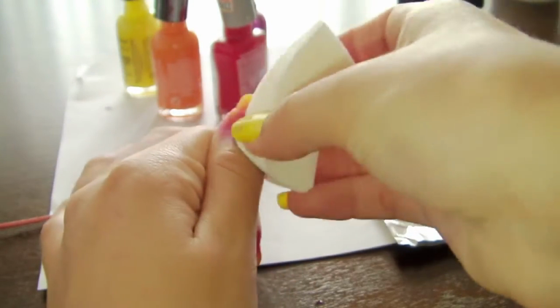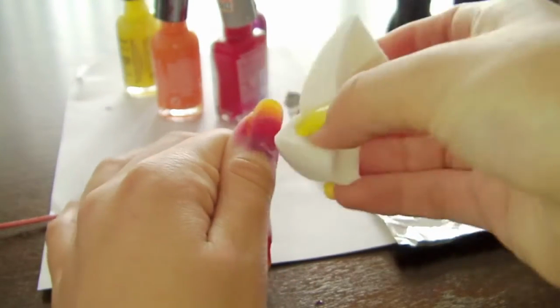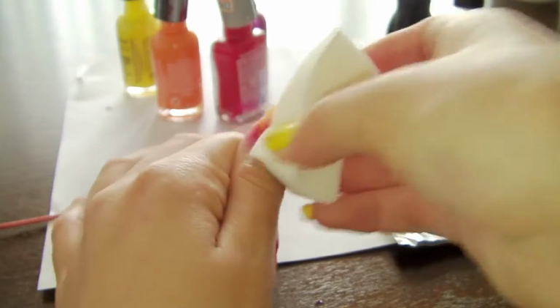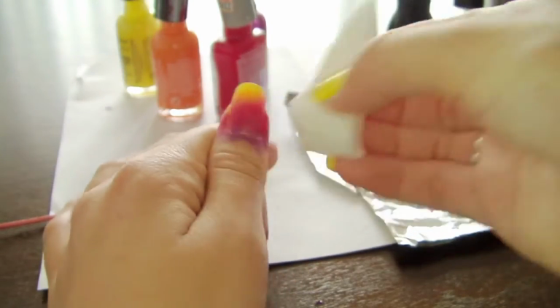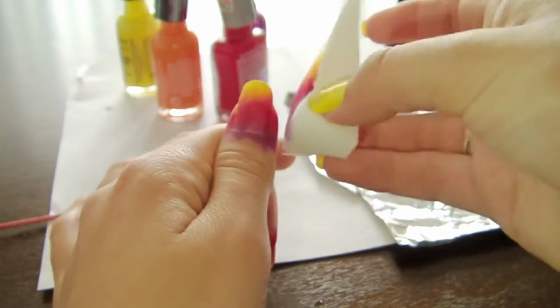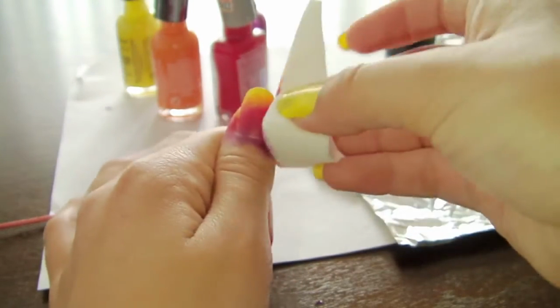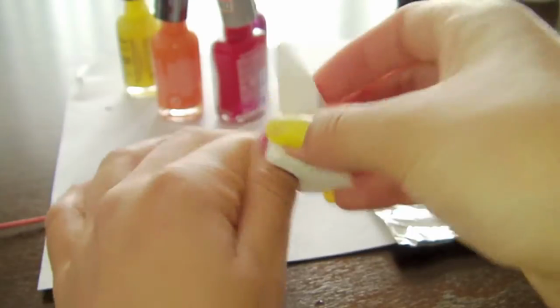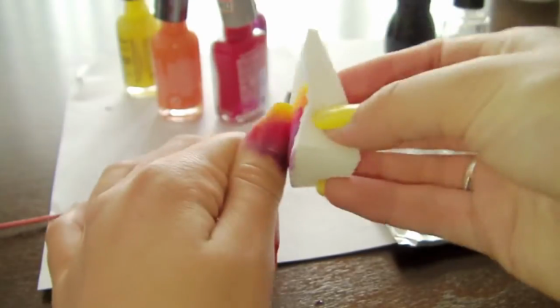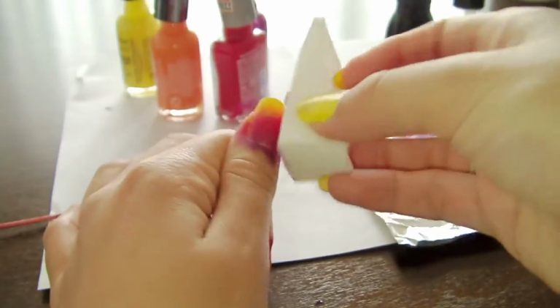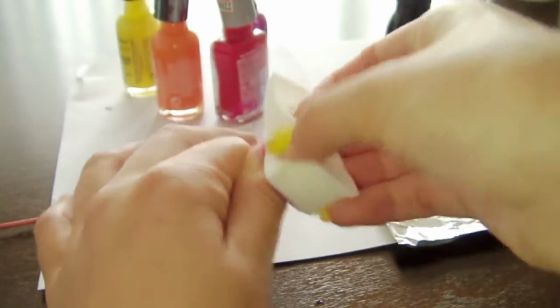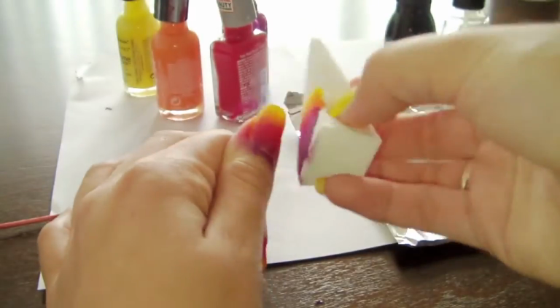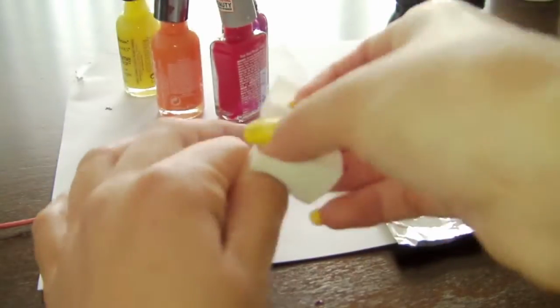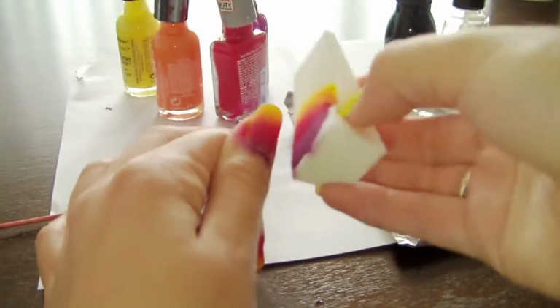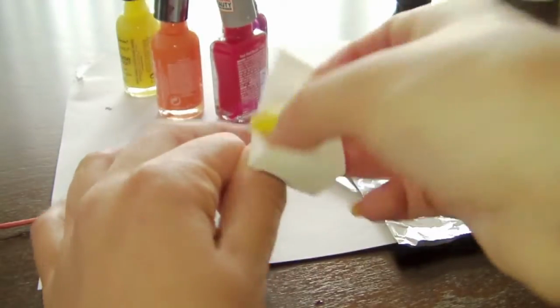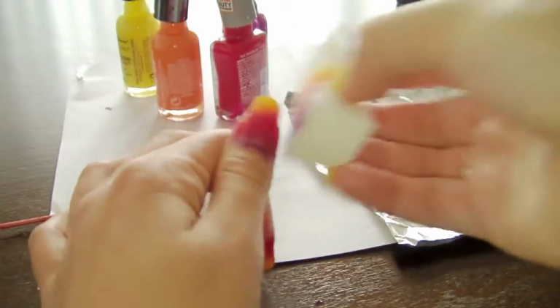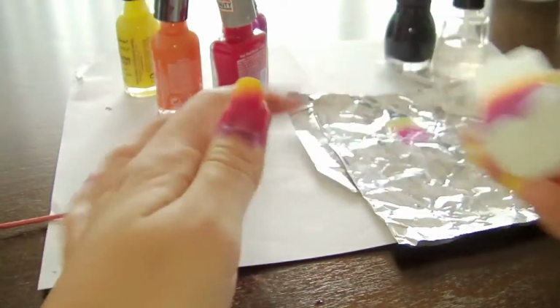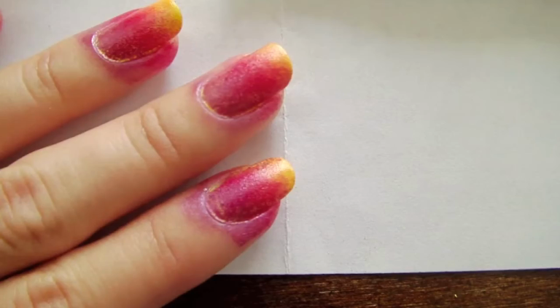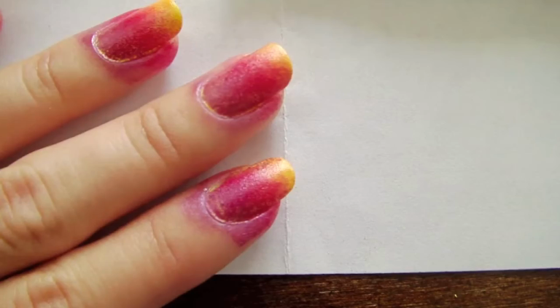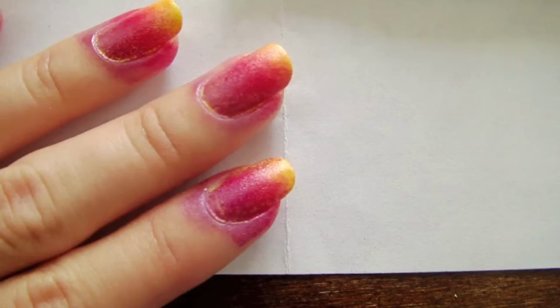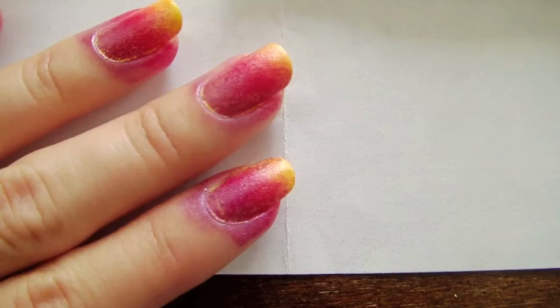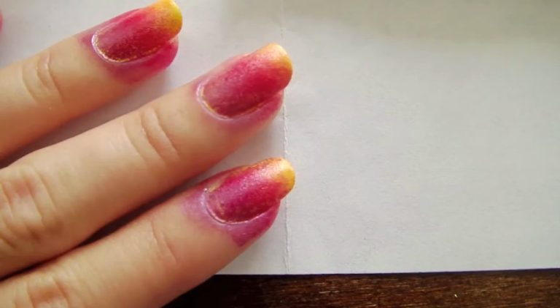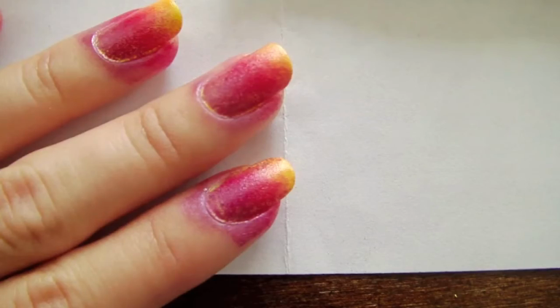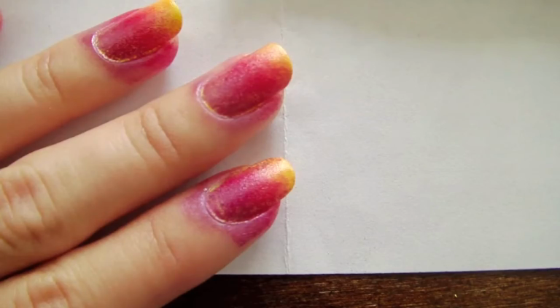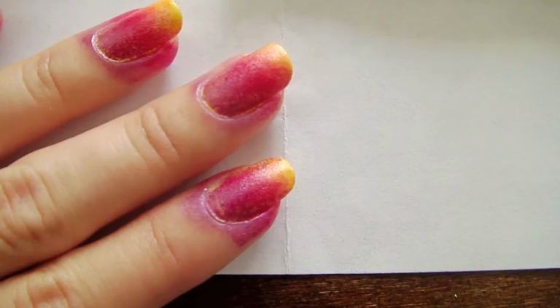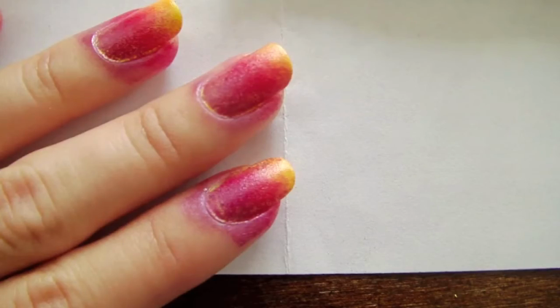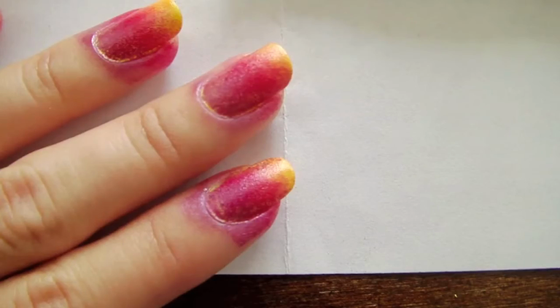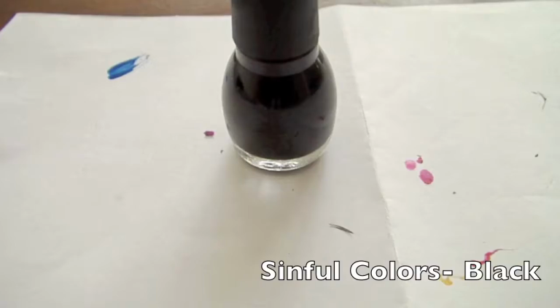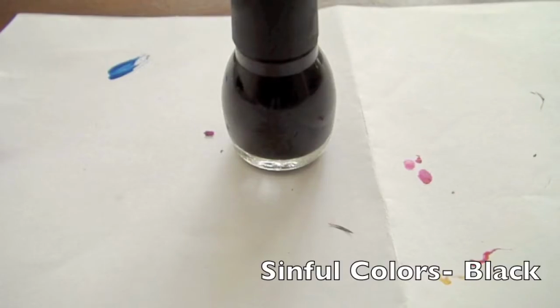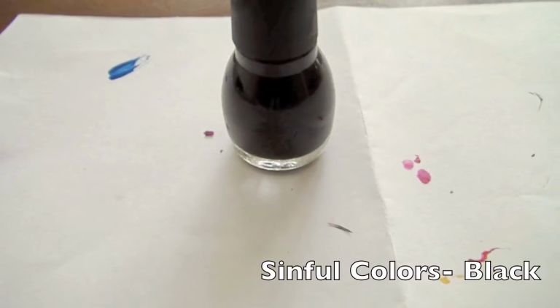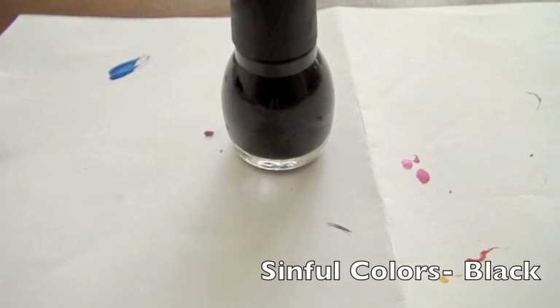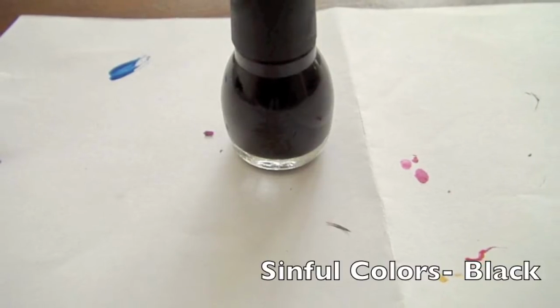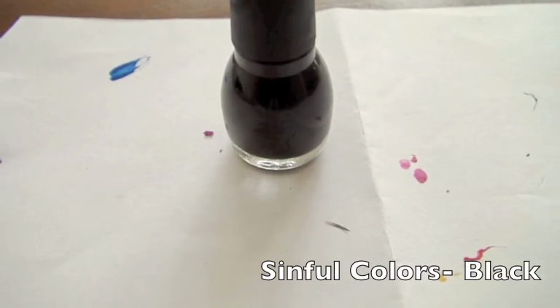To remove the nail polish on your skin, dip a q-tip in nail polish remover and wipe.